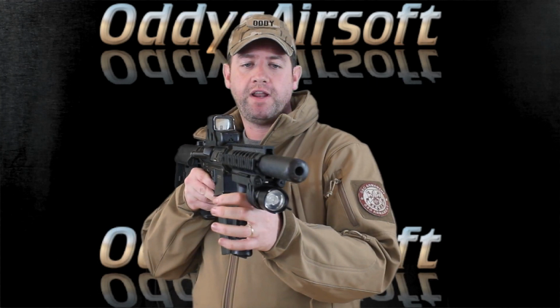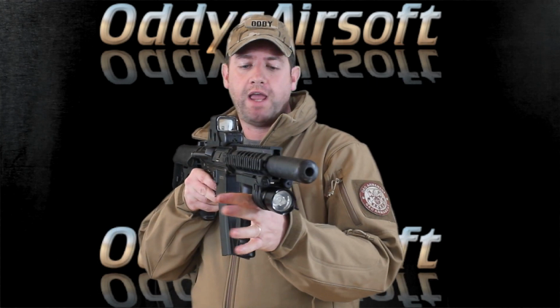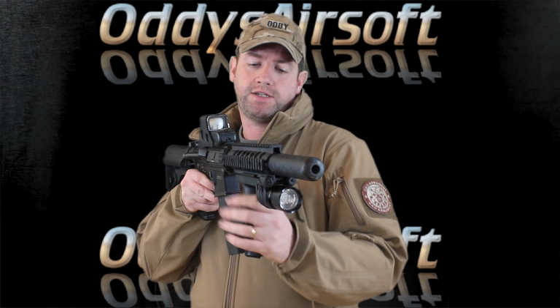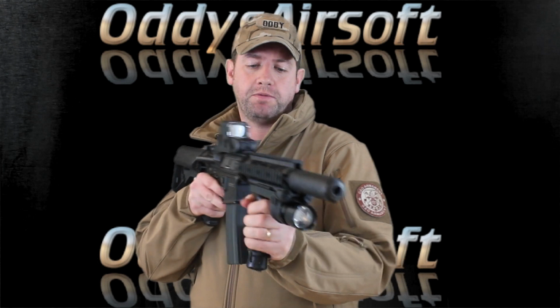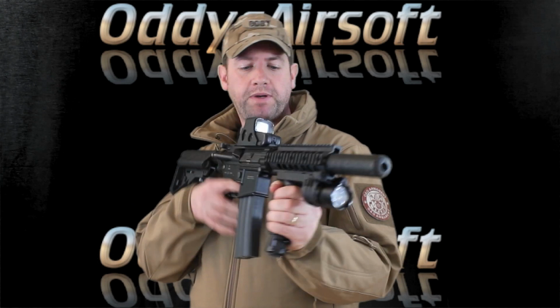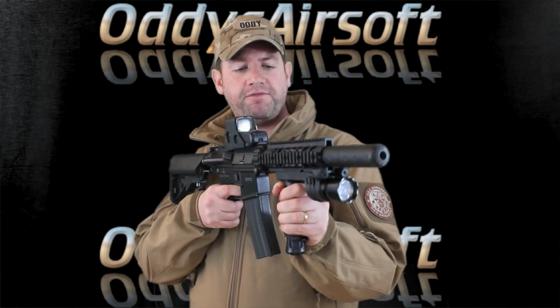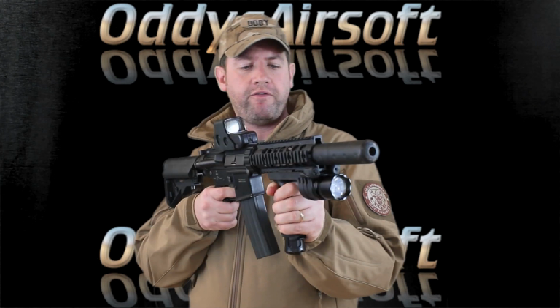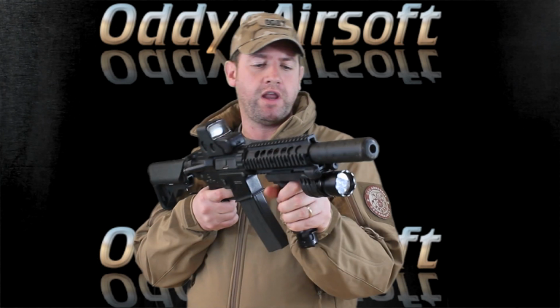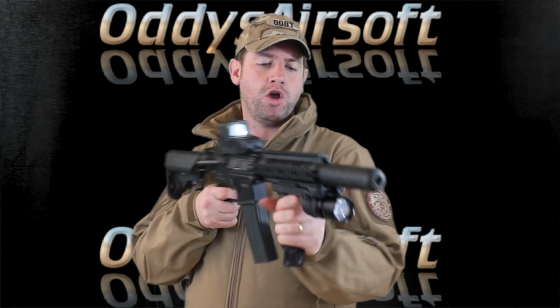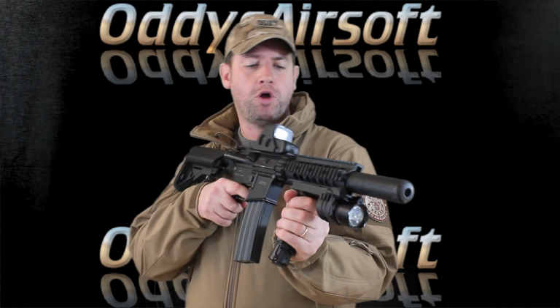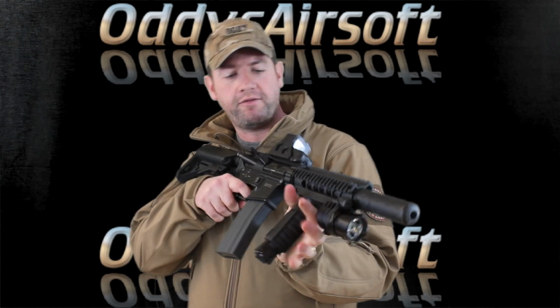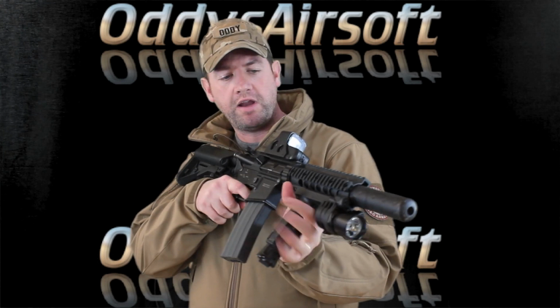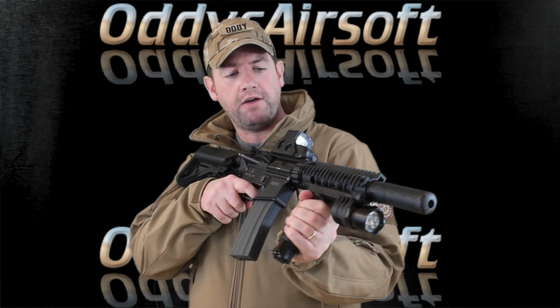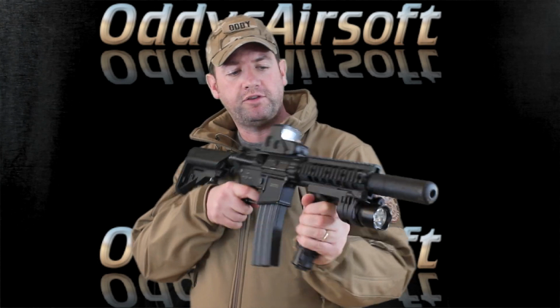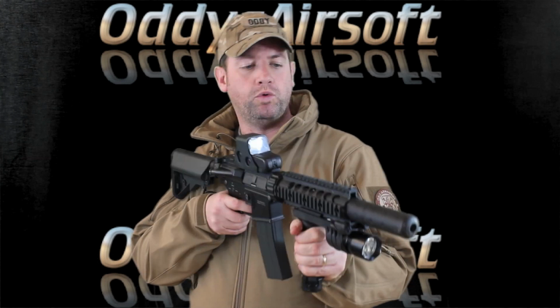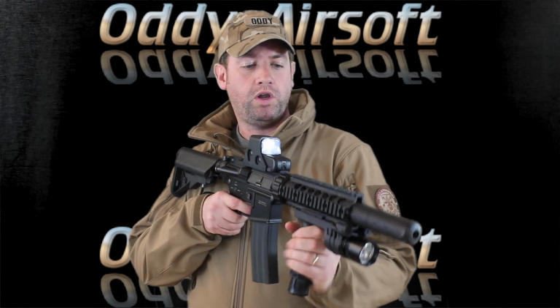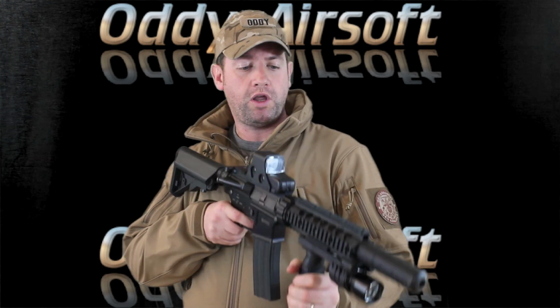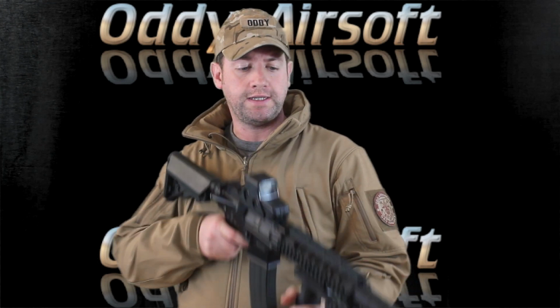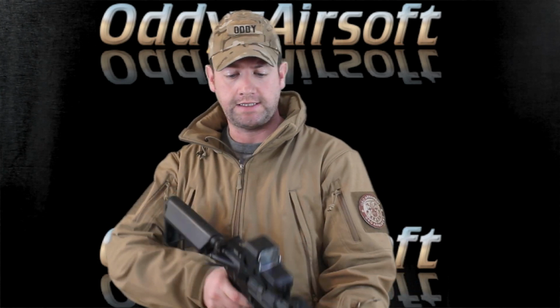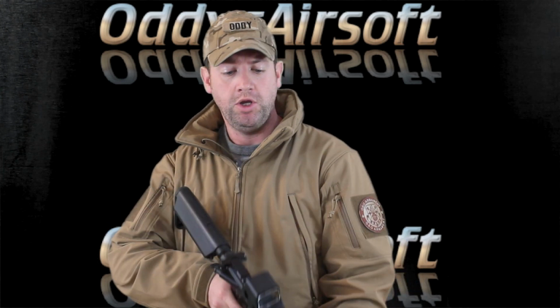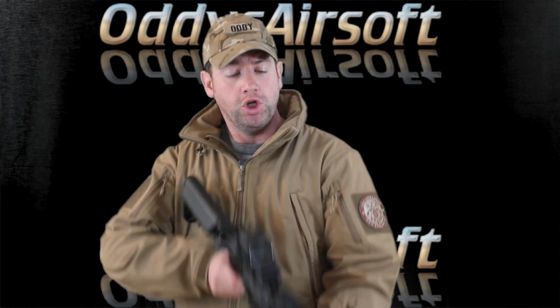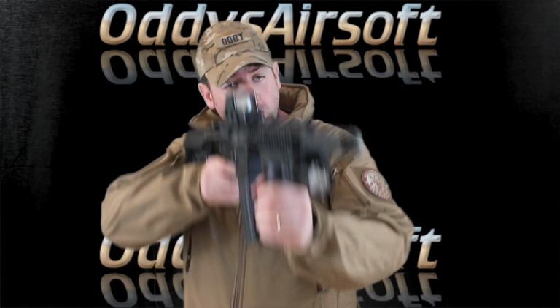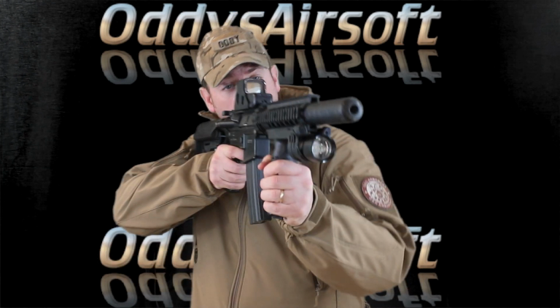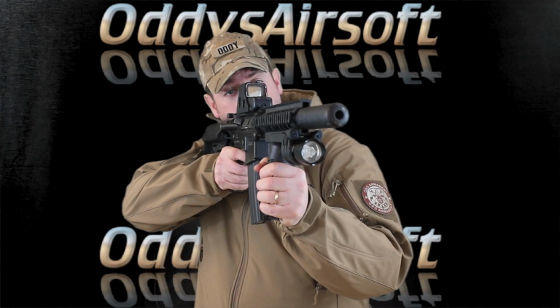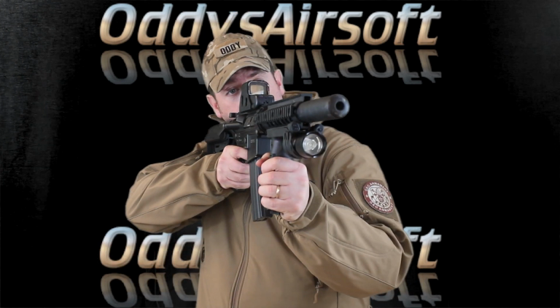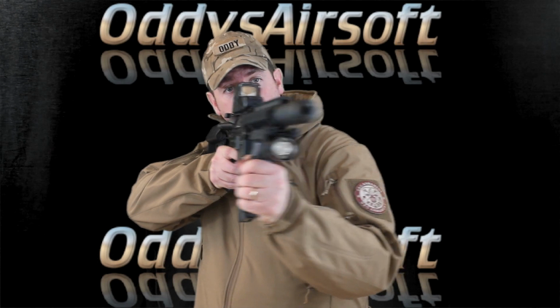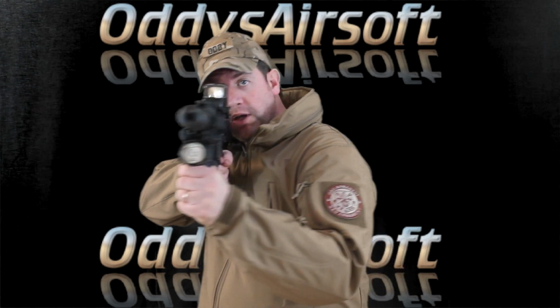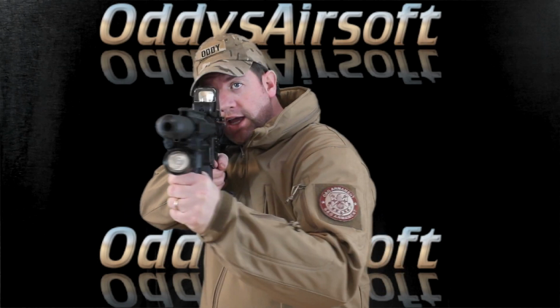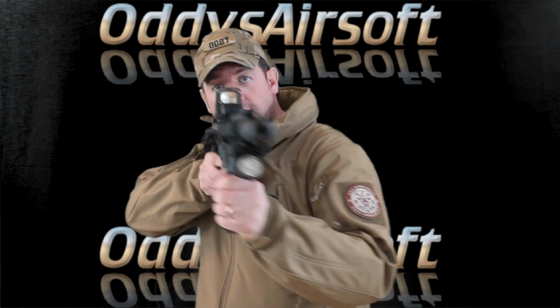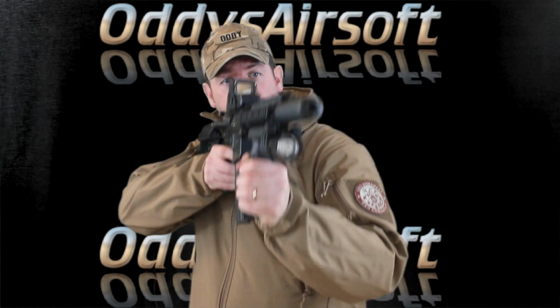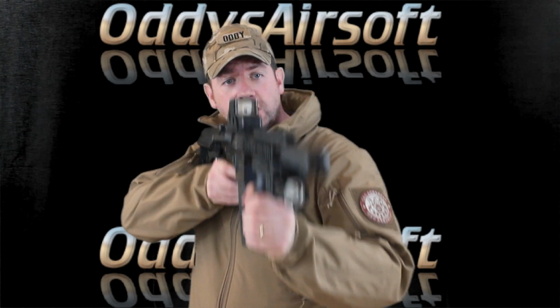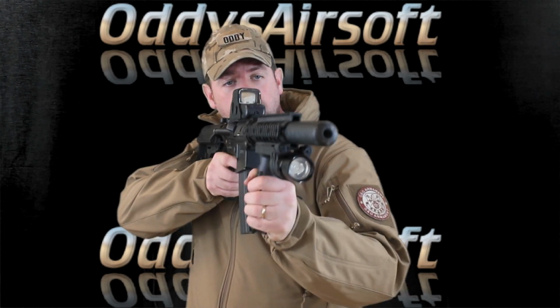It's a very ergonomic, very comfortable lighting system. When you're shouldering it, it's really comfortable — pressure pad lights it up, take the pressure off and it stops.